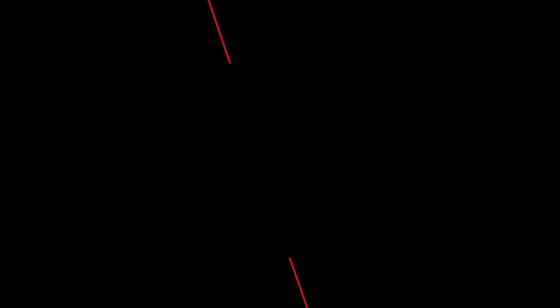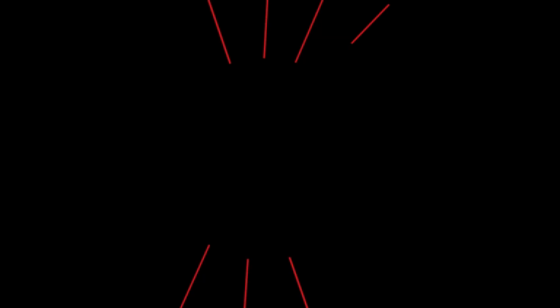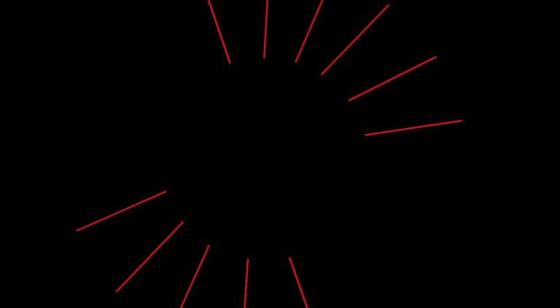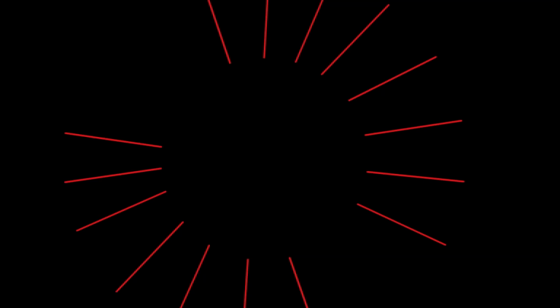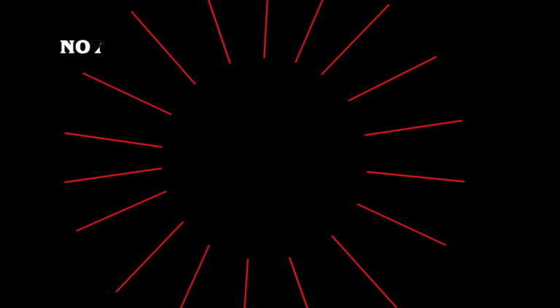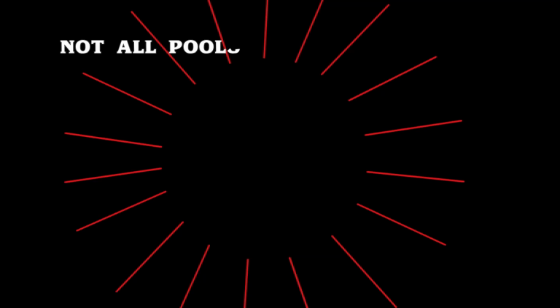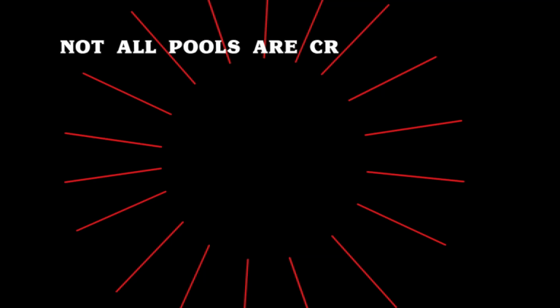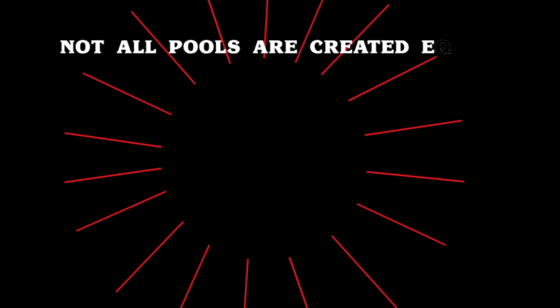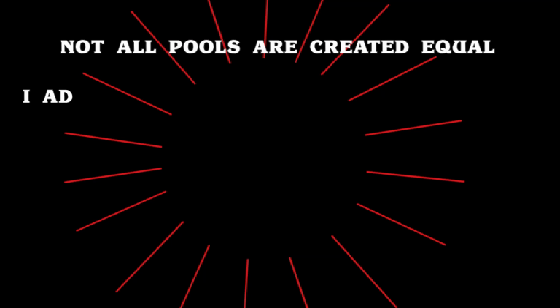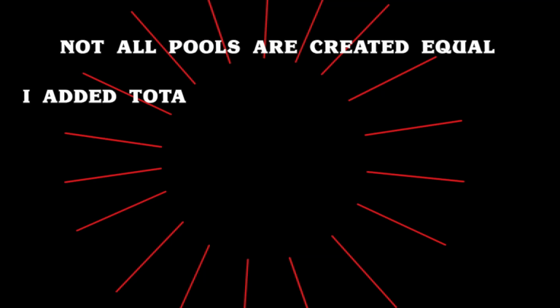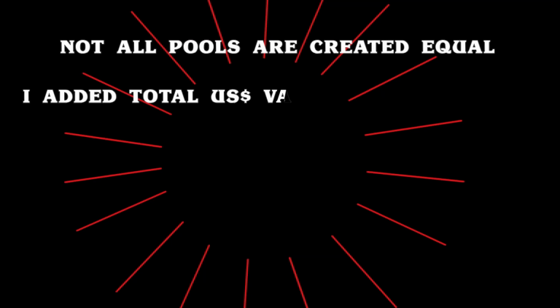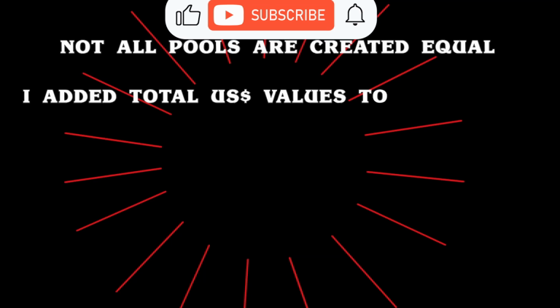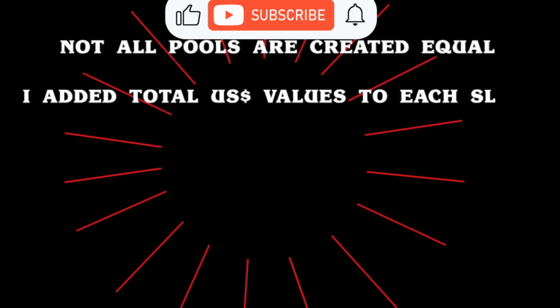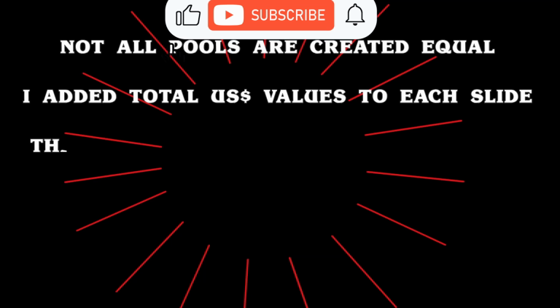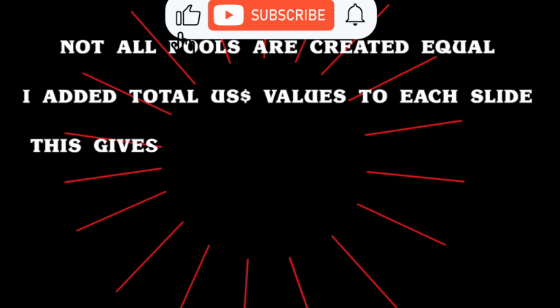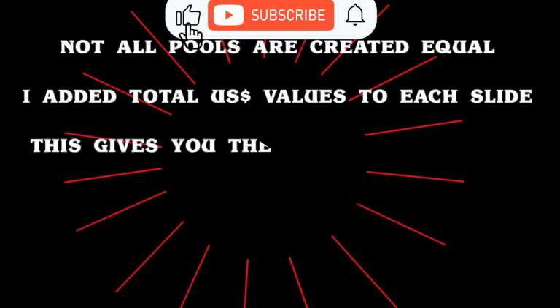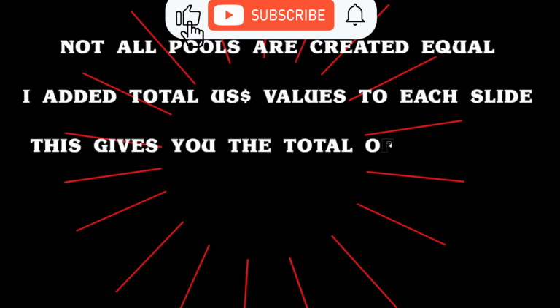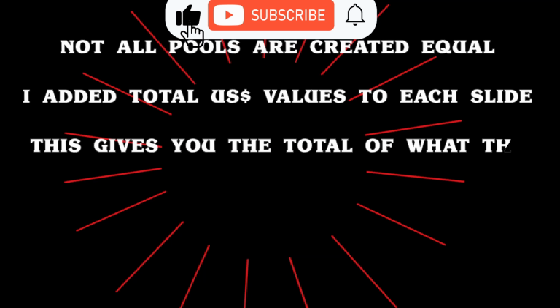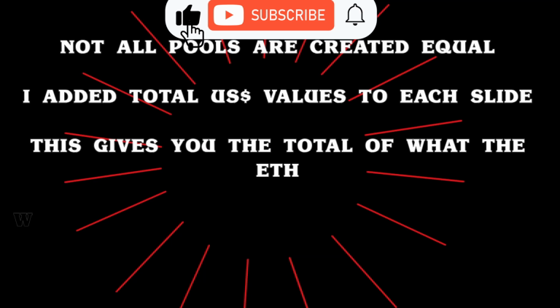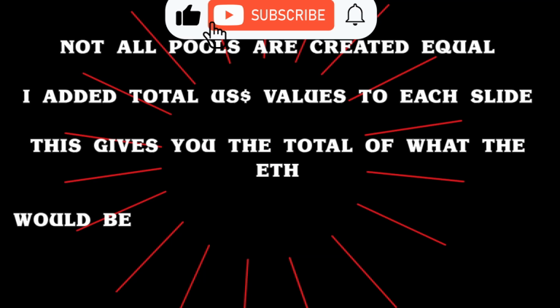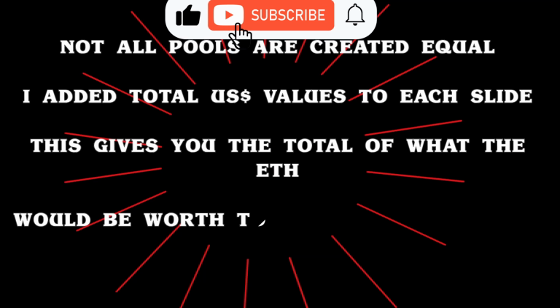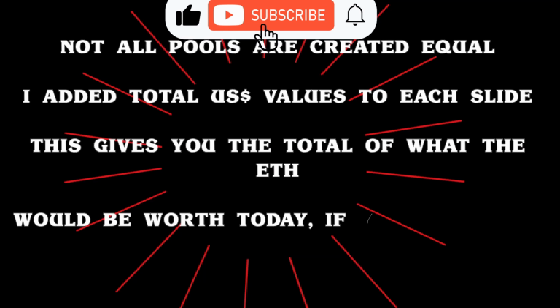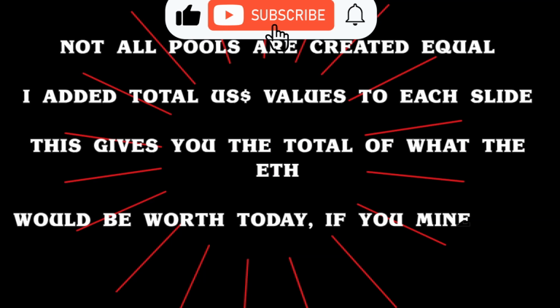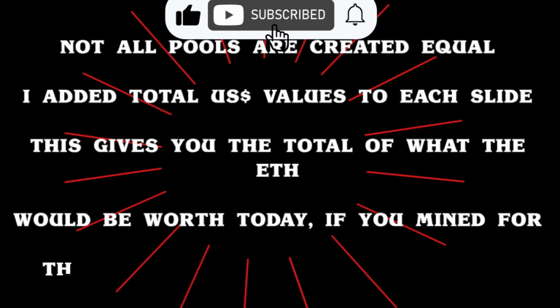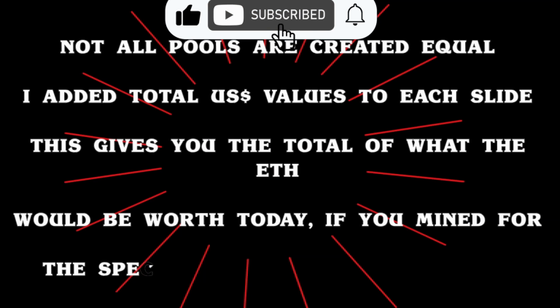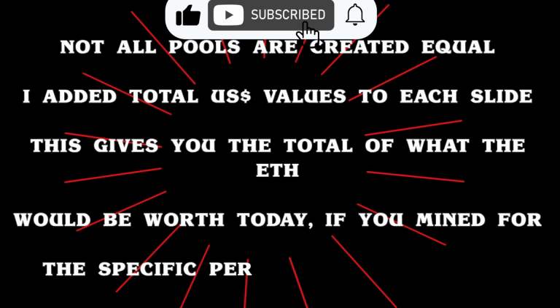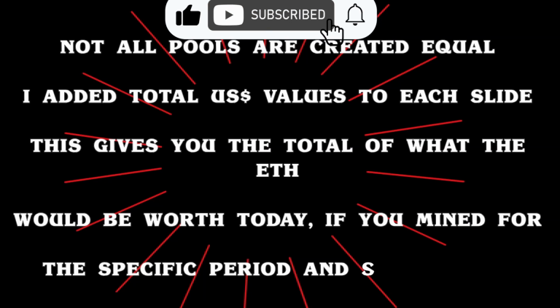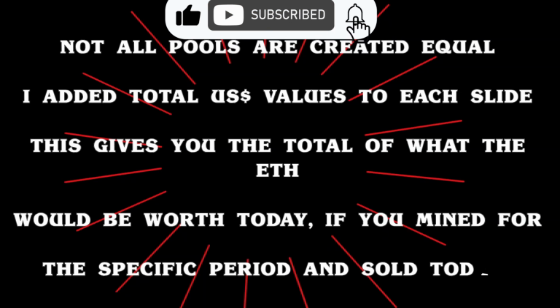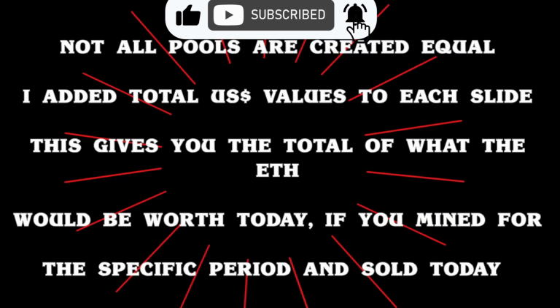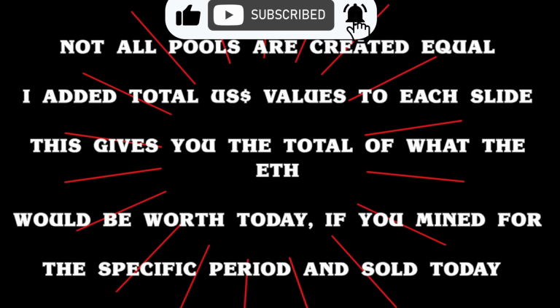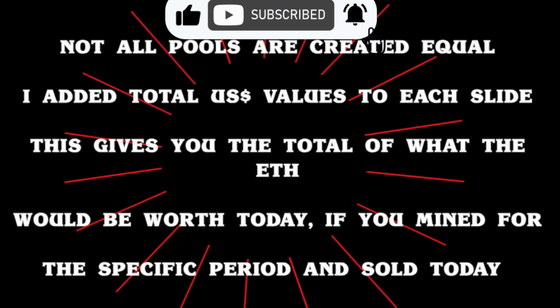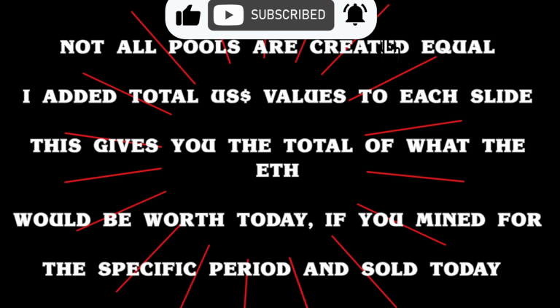Hi everyone, welcome to the Biz with Bruce channel. In today's short video, we're looking at the top 10 ETH or Ethereum mining pools.